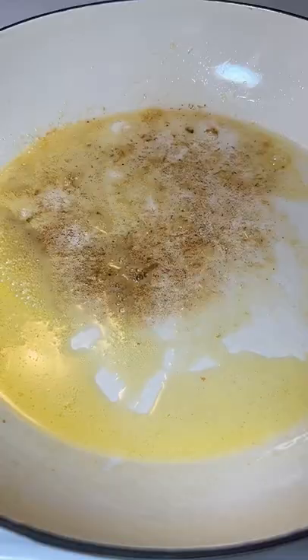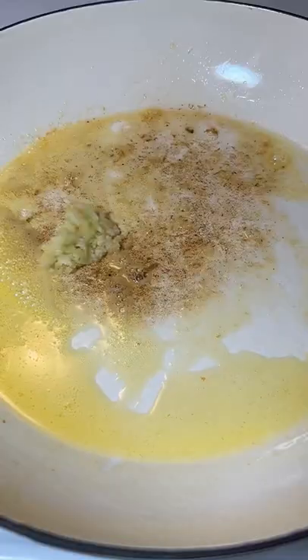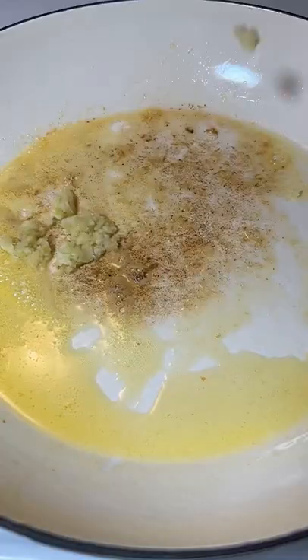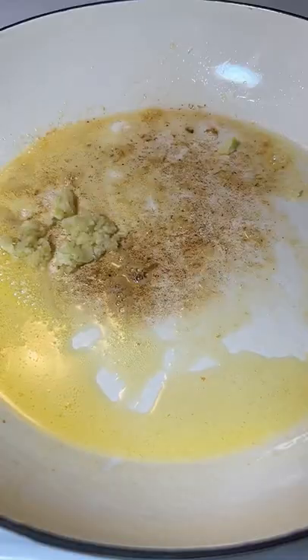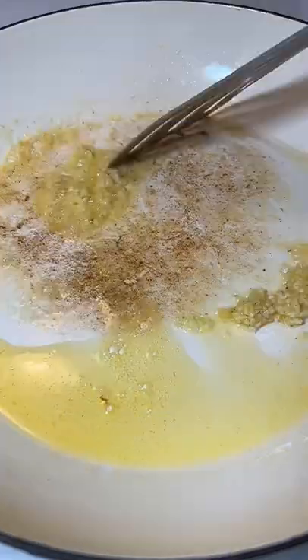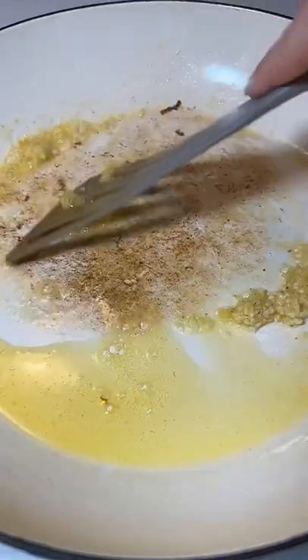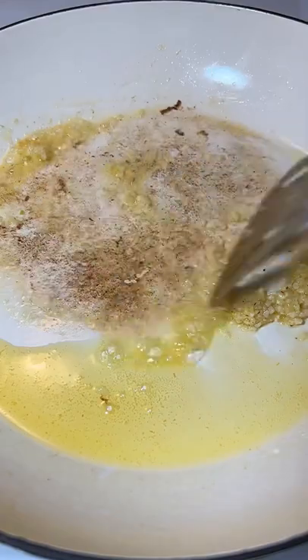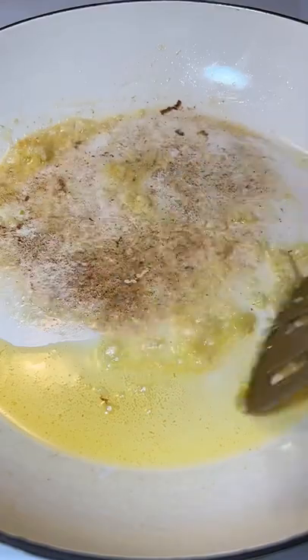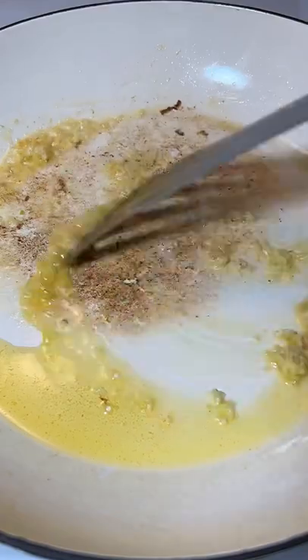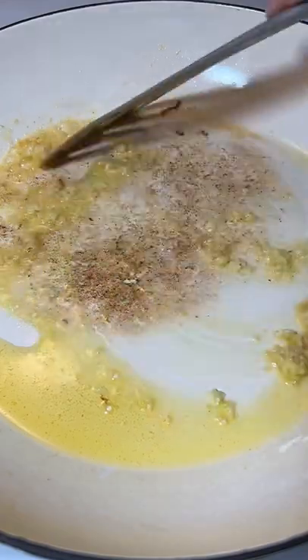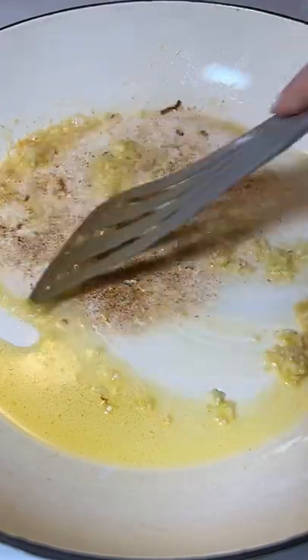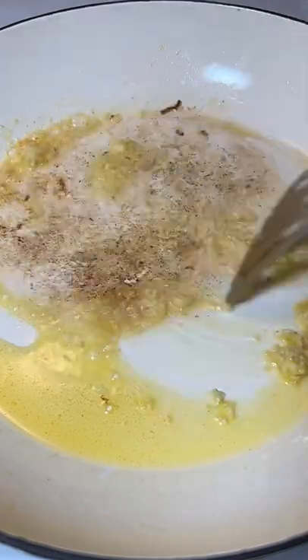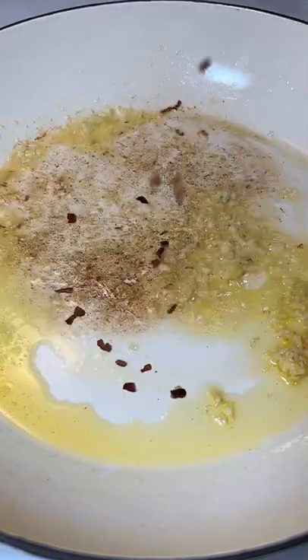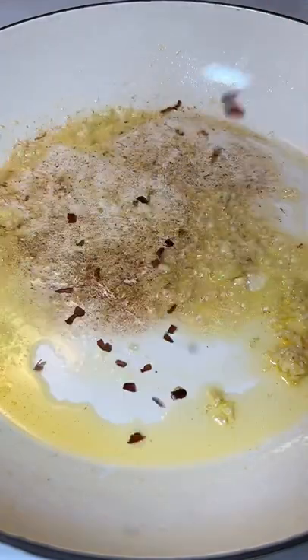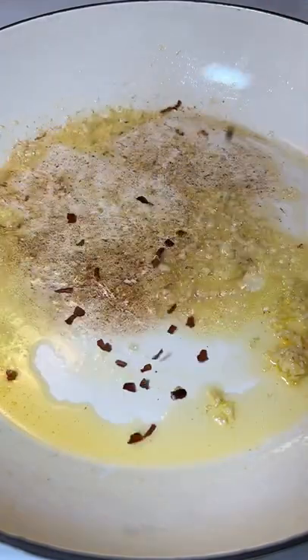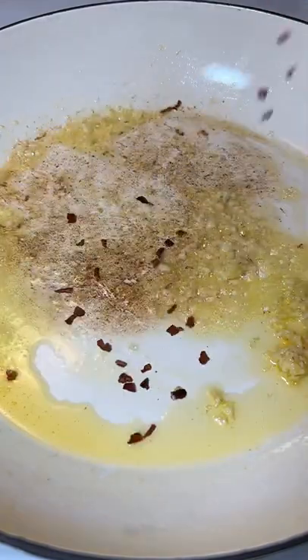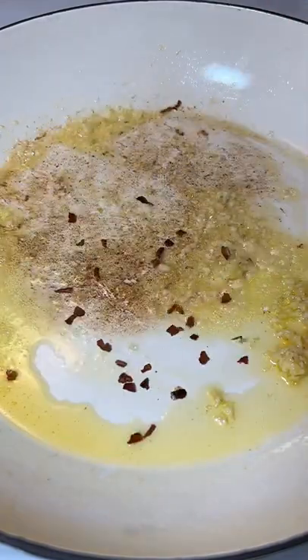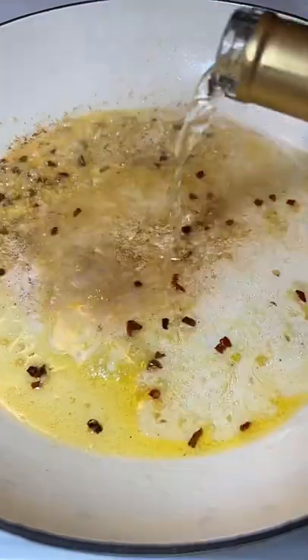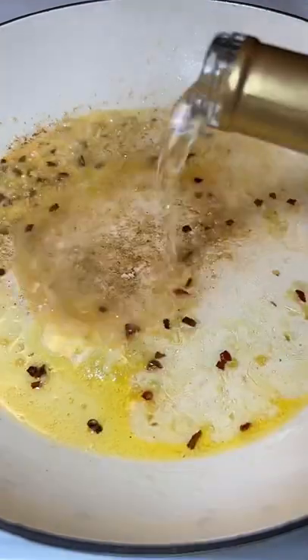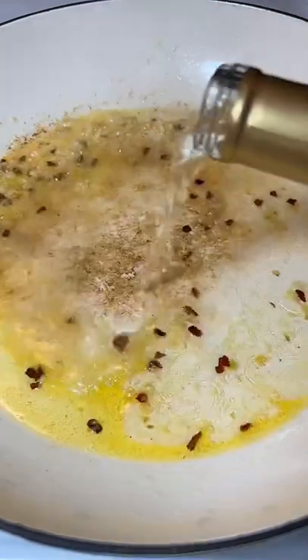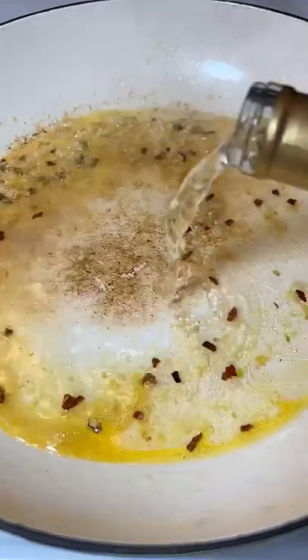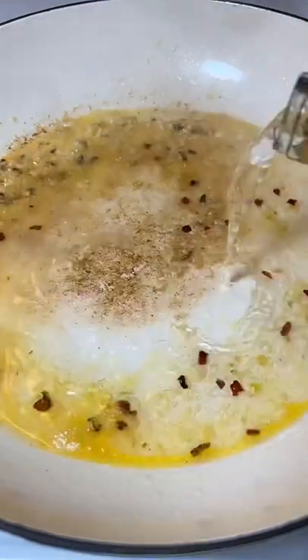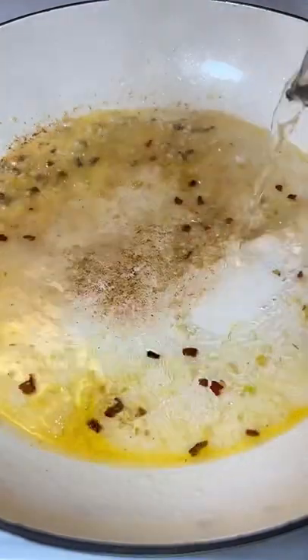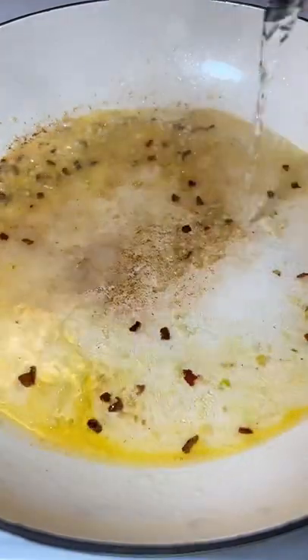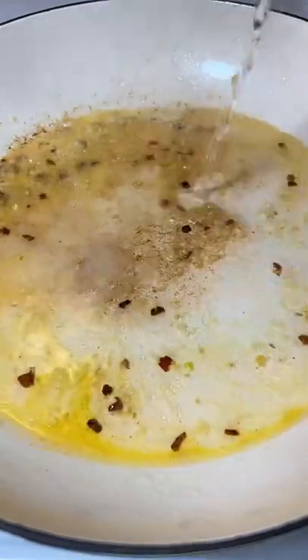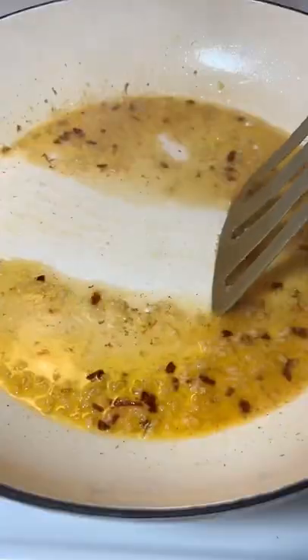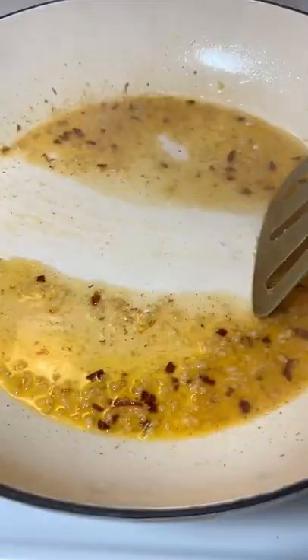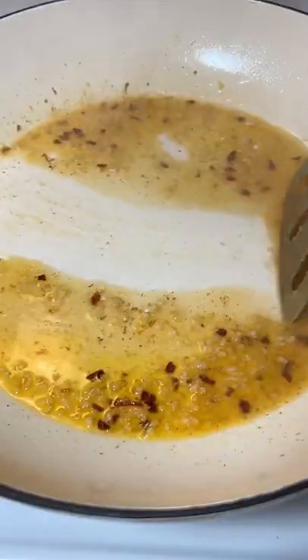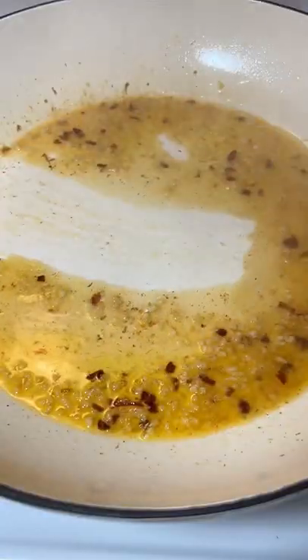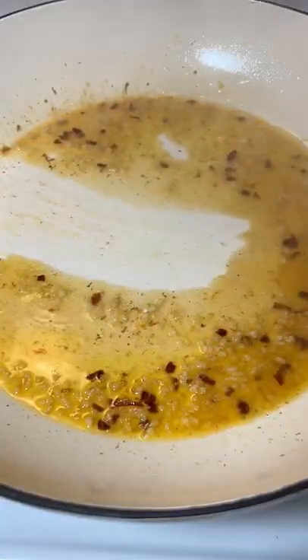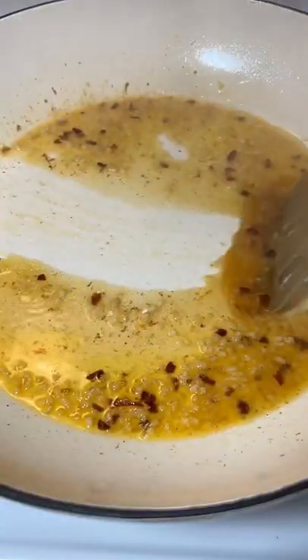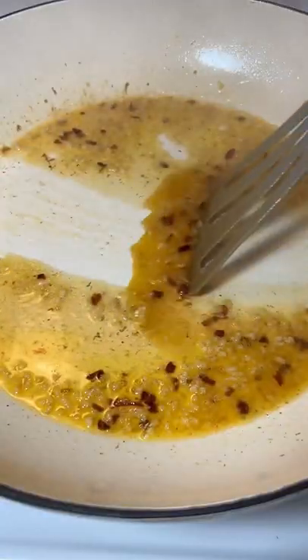Stir in the garlic. Chili flakes are optional. Add some white wine to deglaze the pan and let it reduce completely.